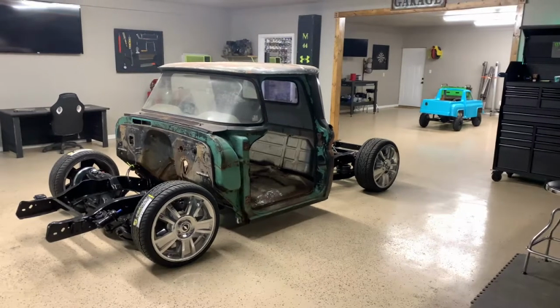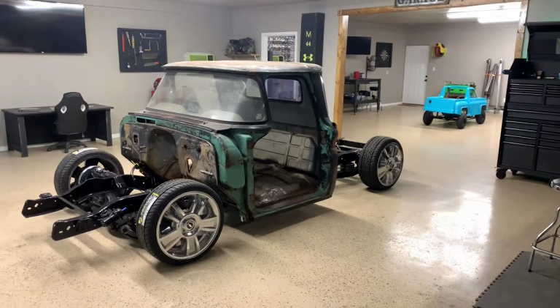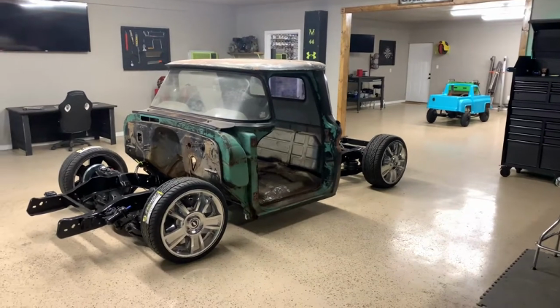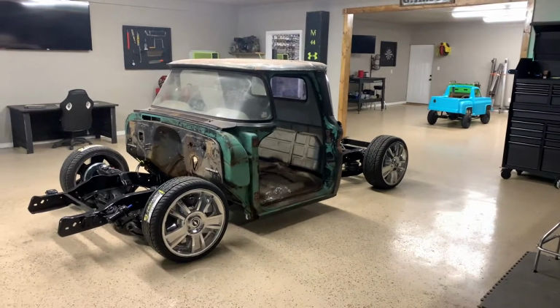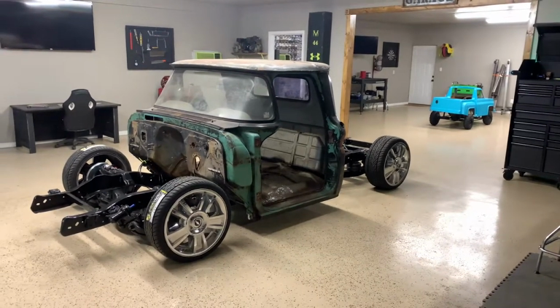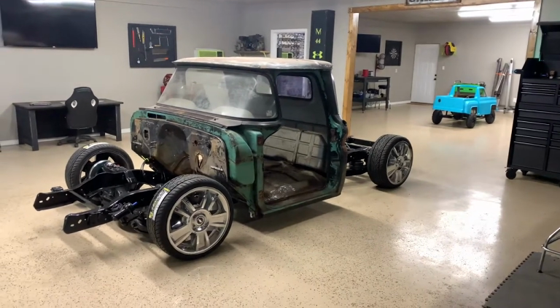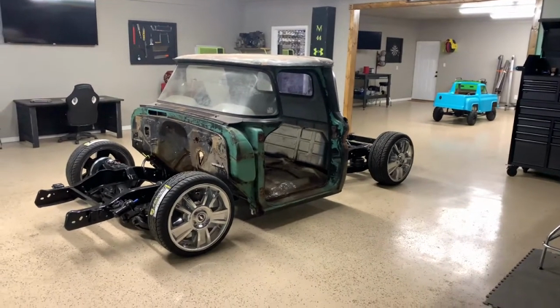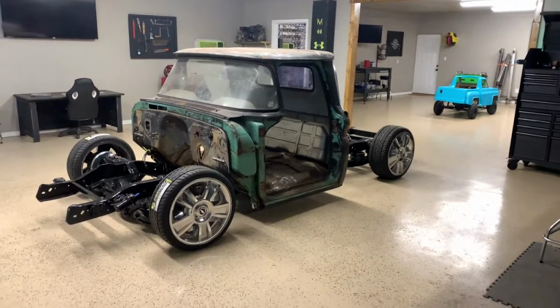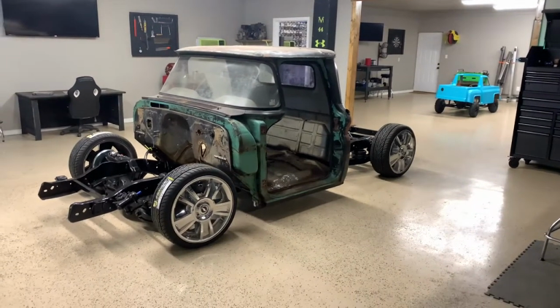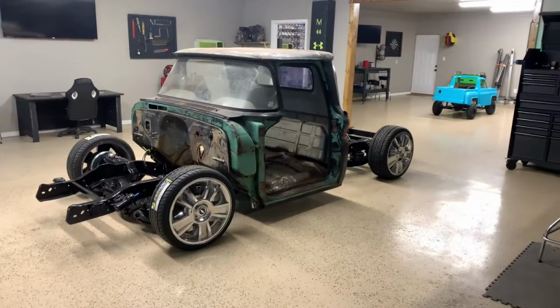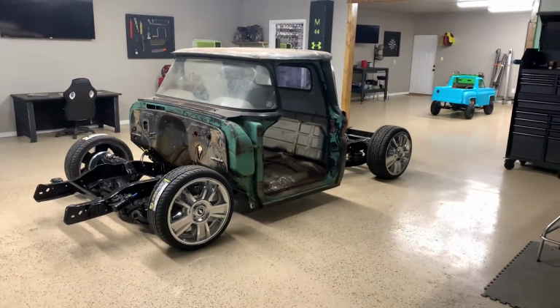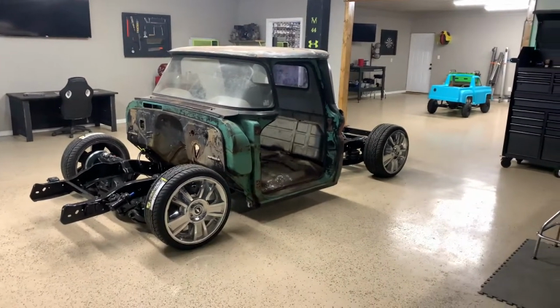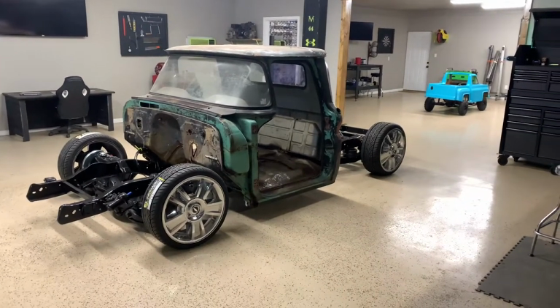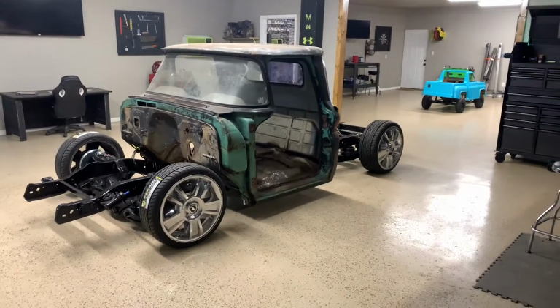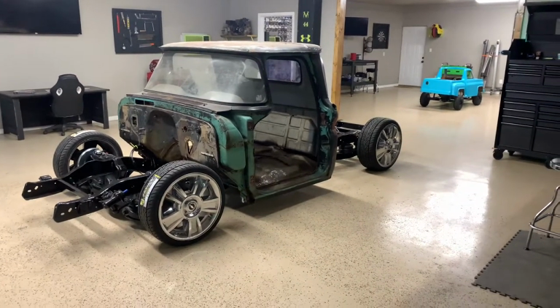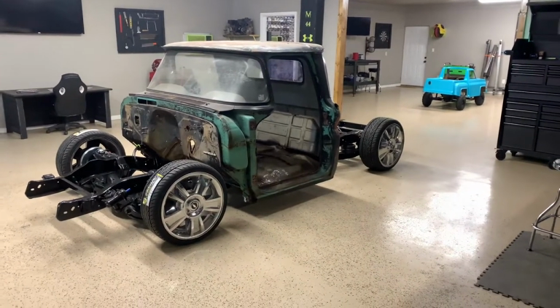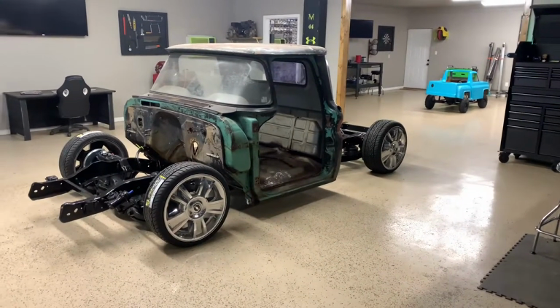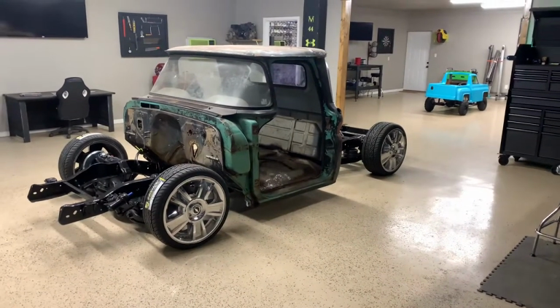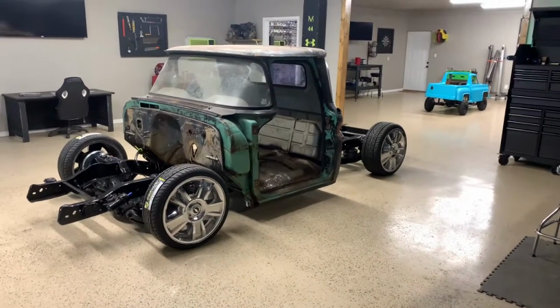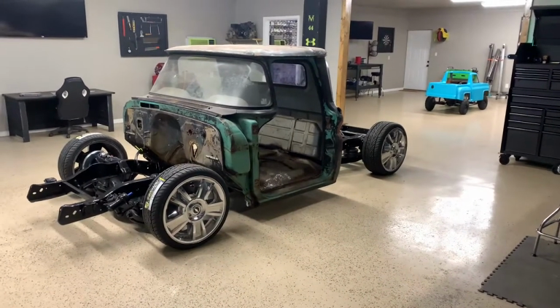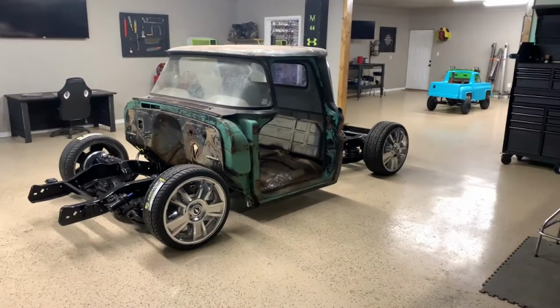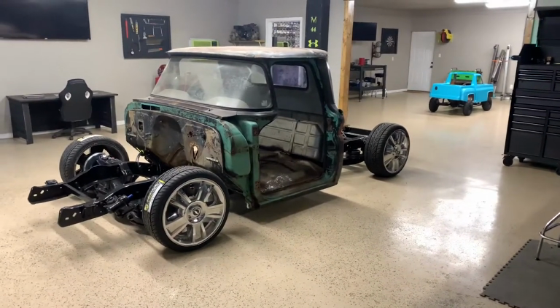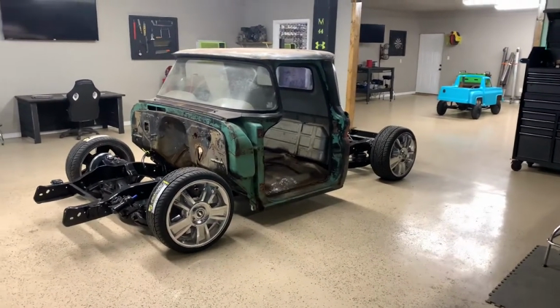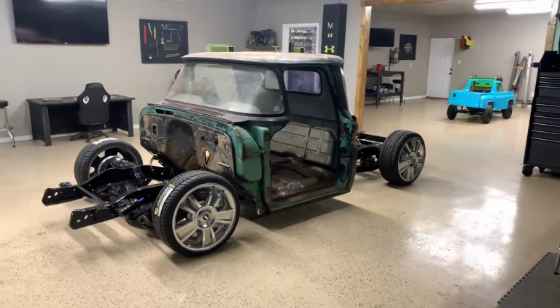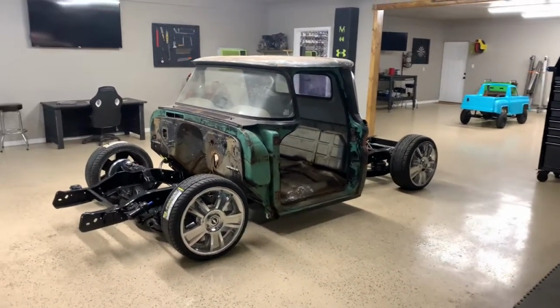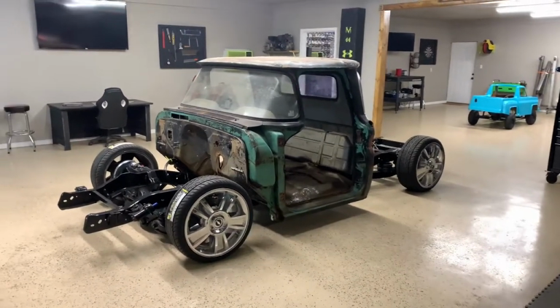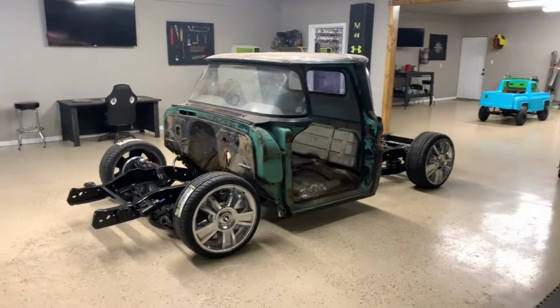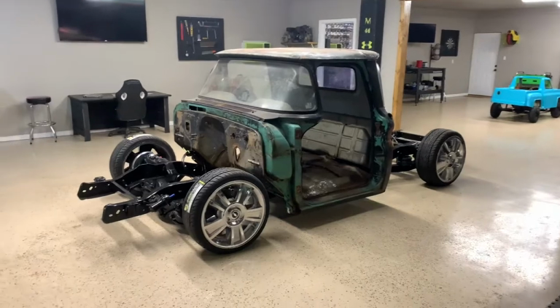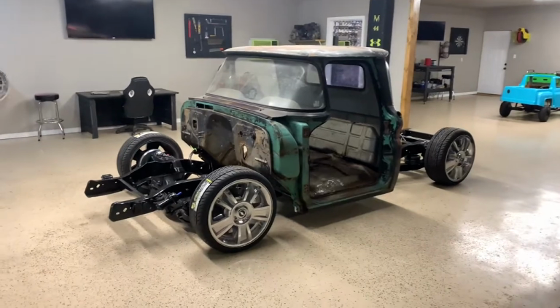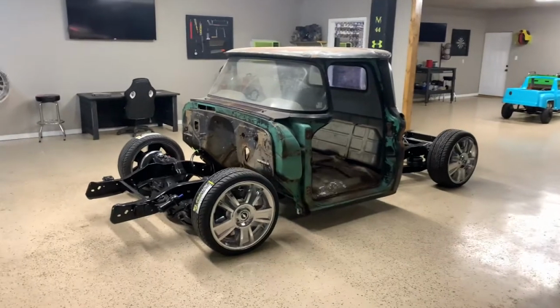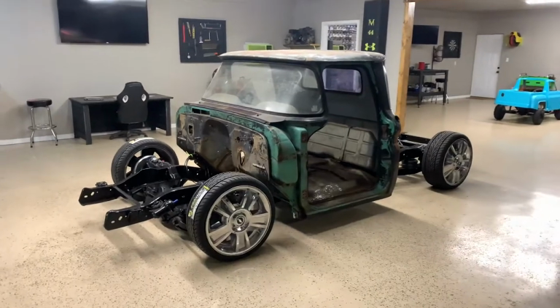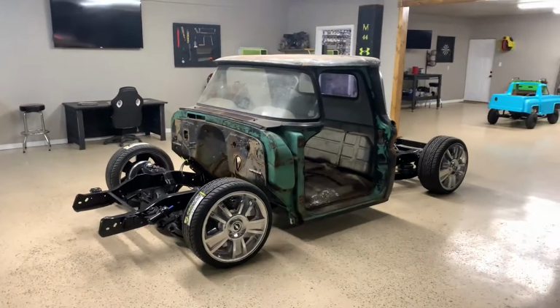What's up guys? I'm gonna do a quick little update here on the 63 C10.